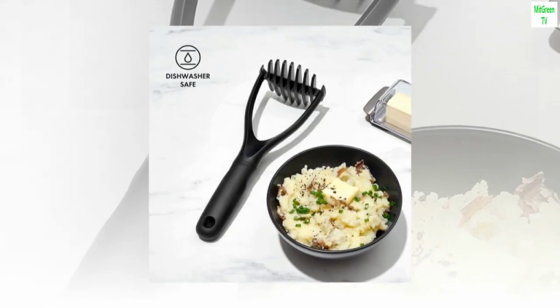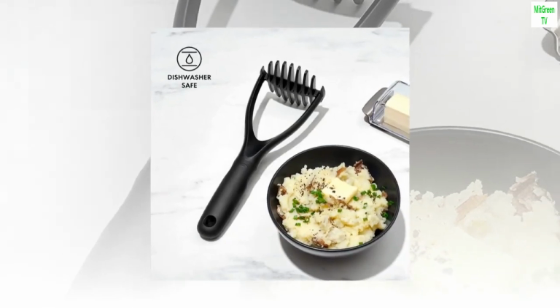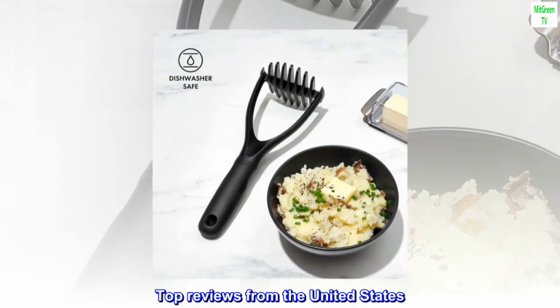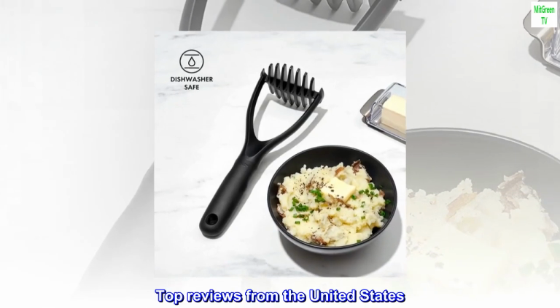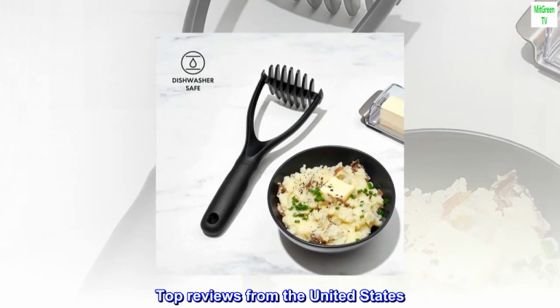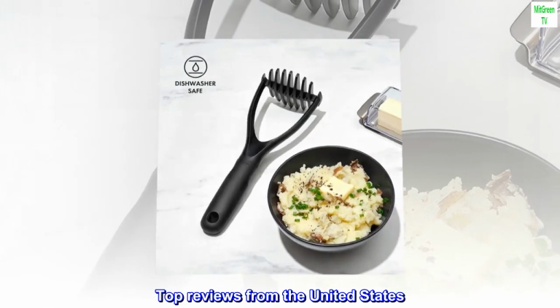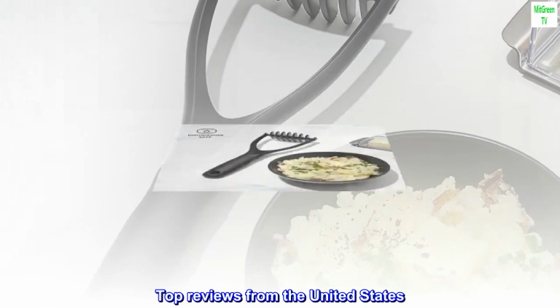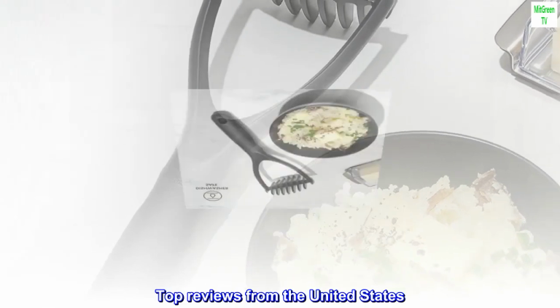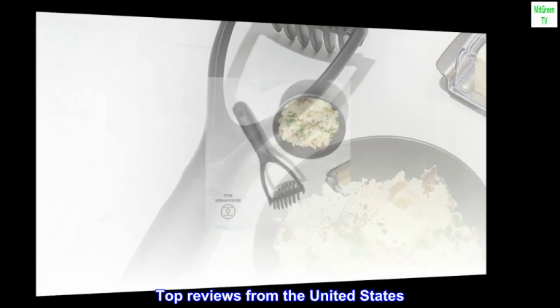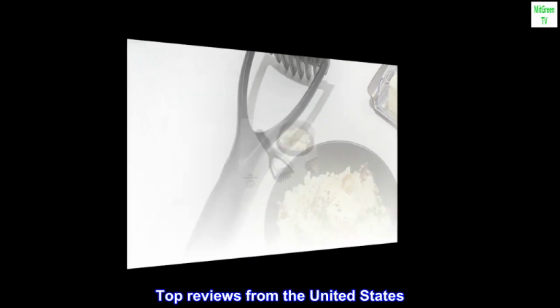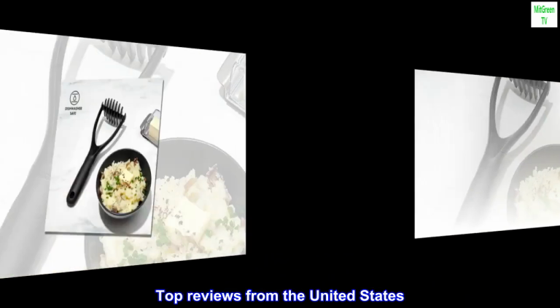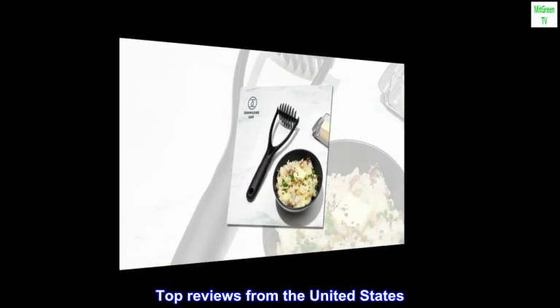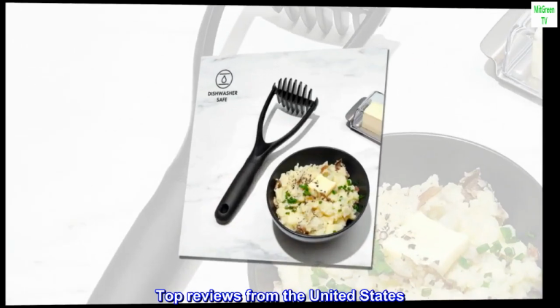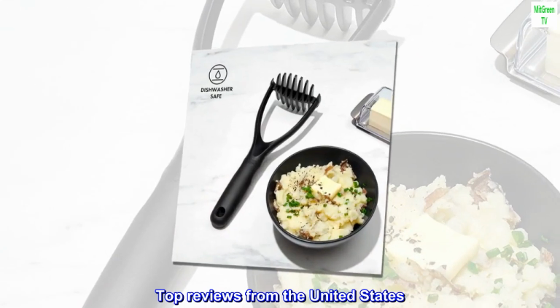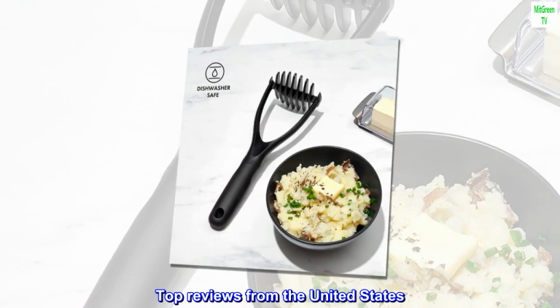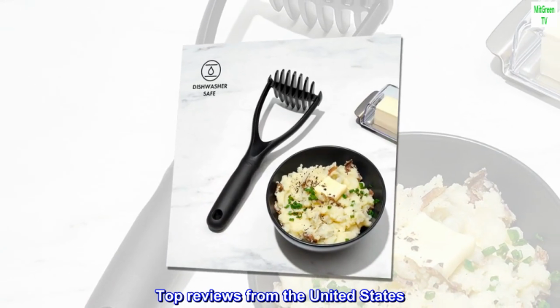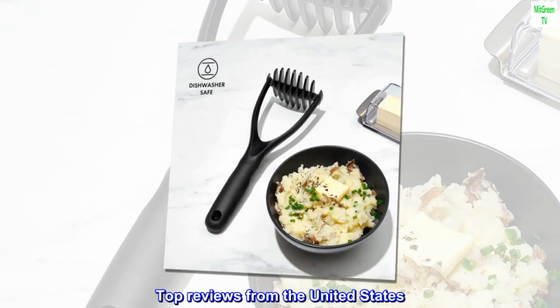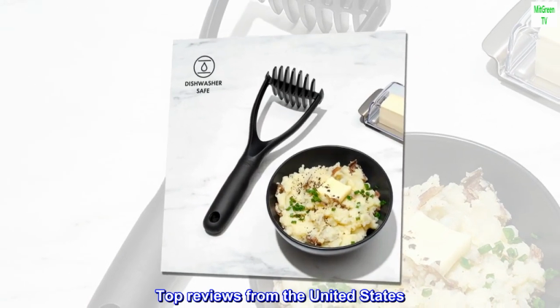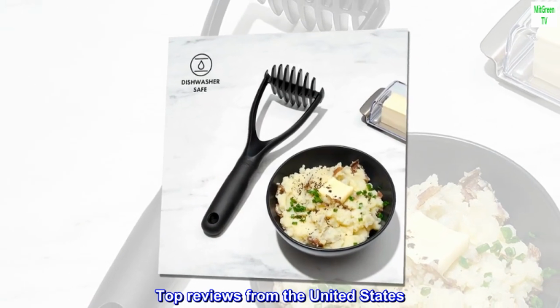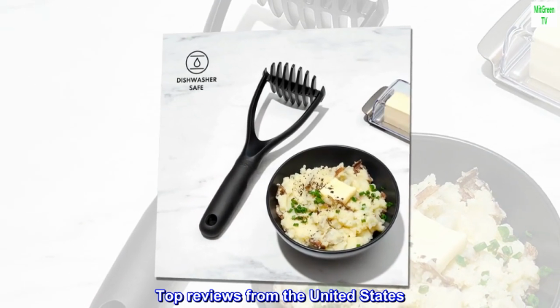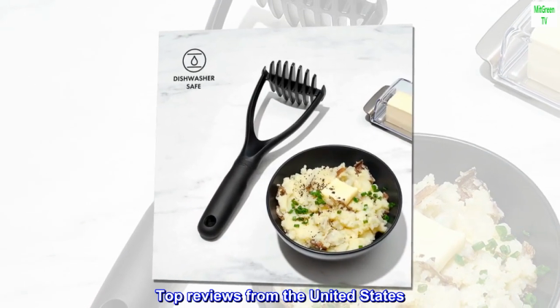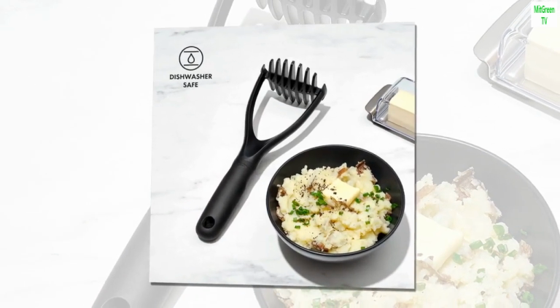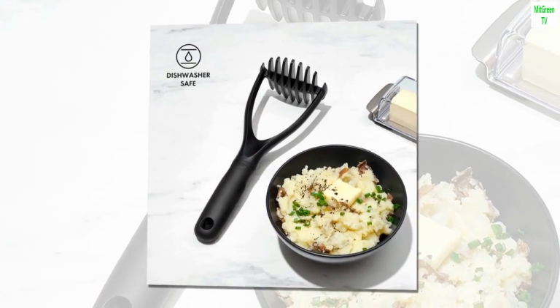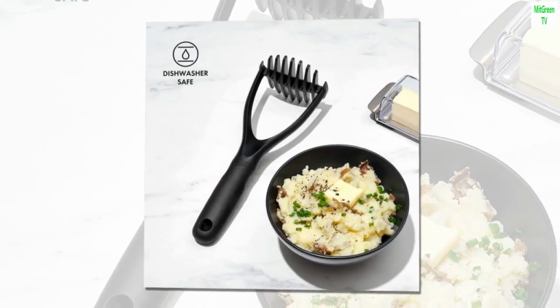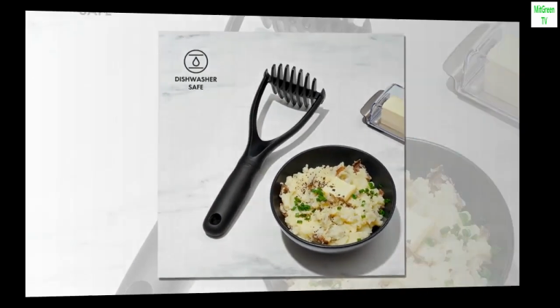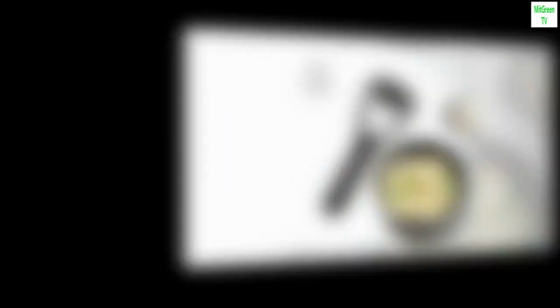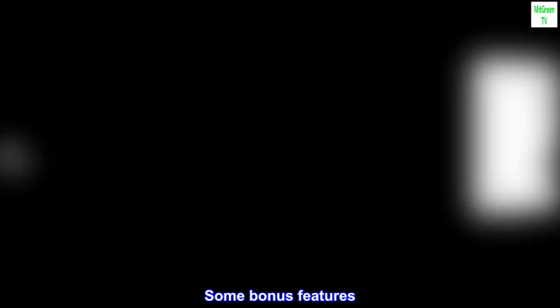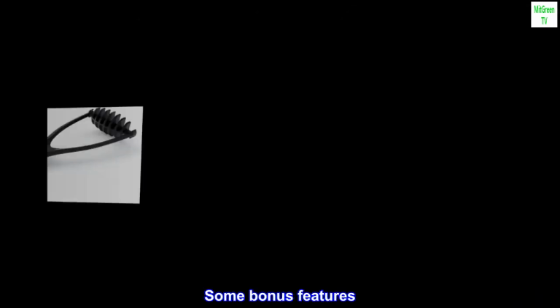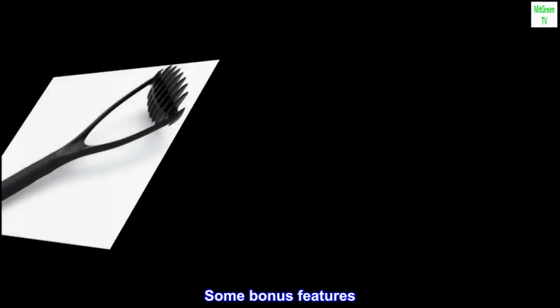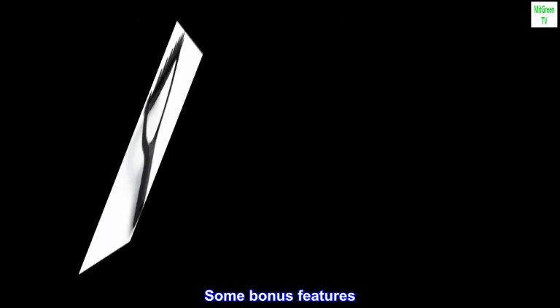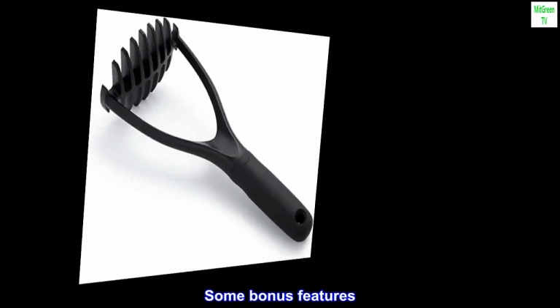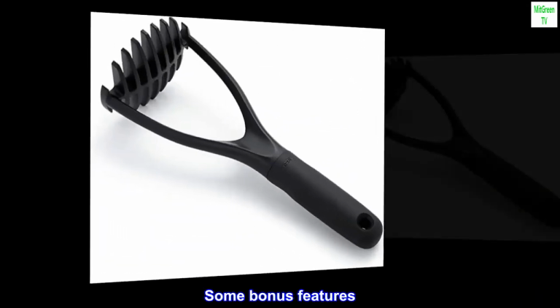Top Reviews from the United States. Some Bonus Features.